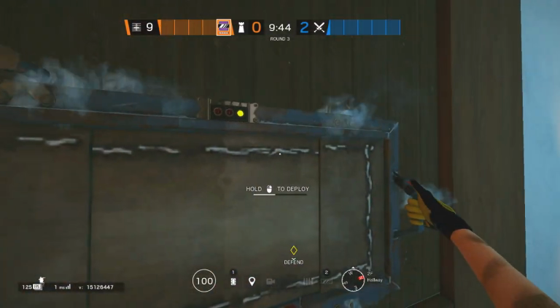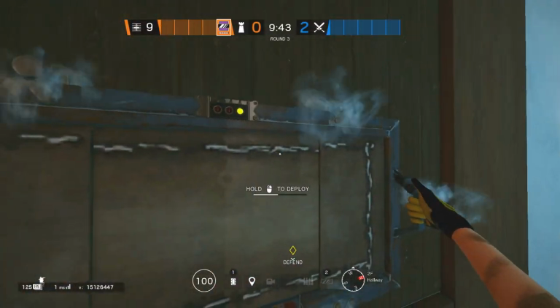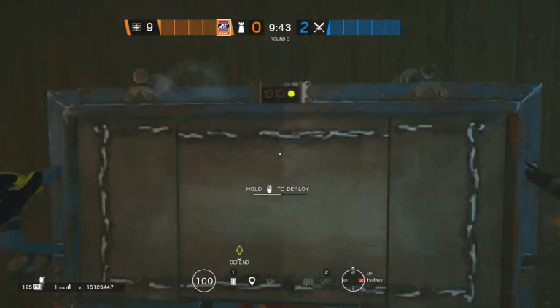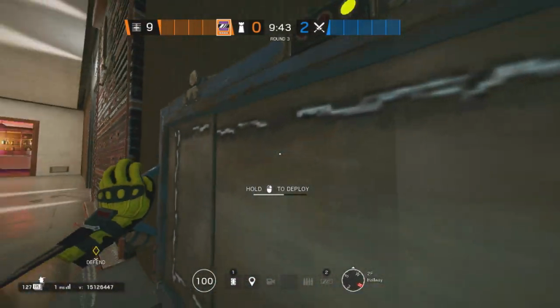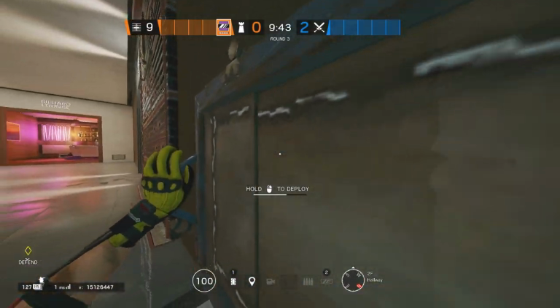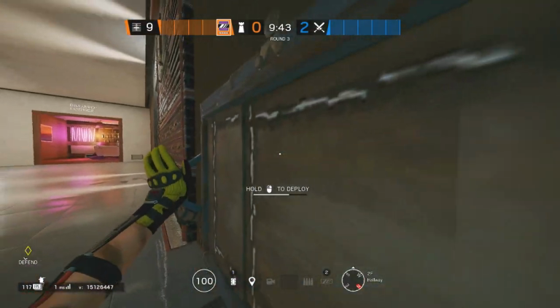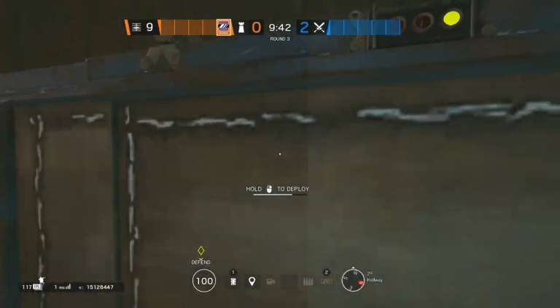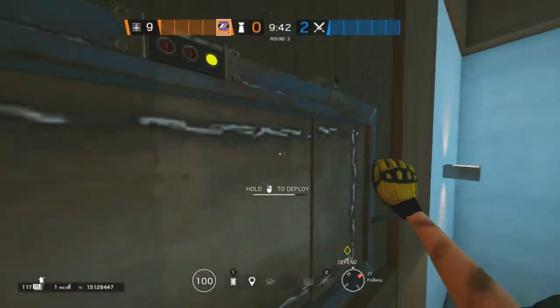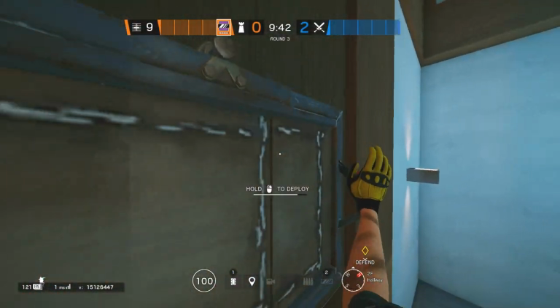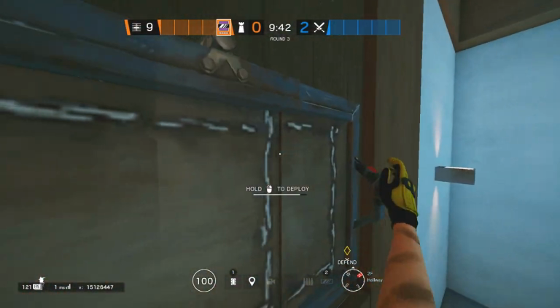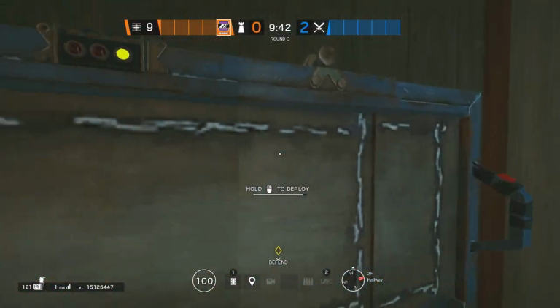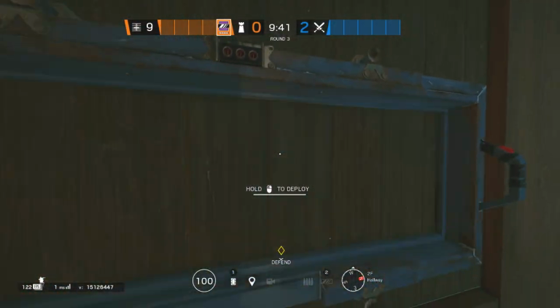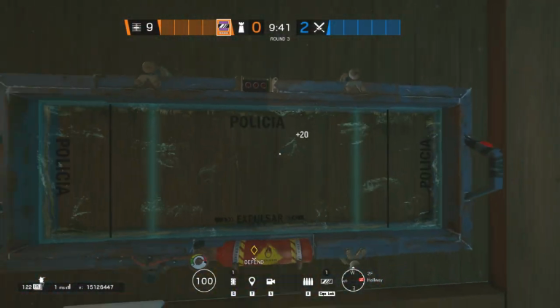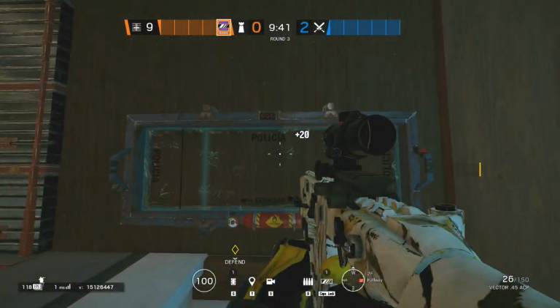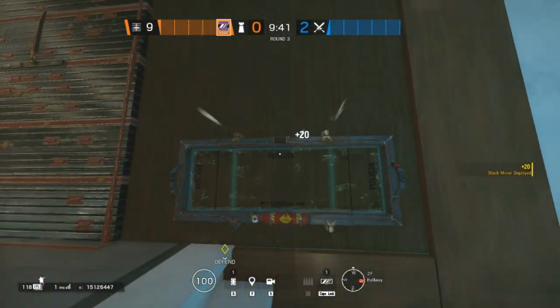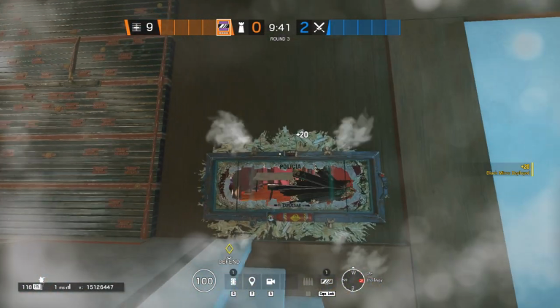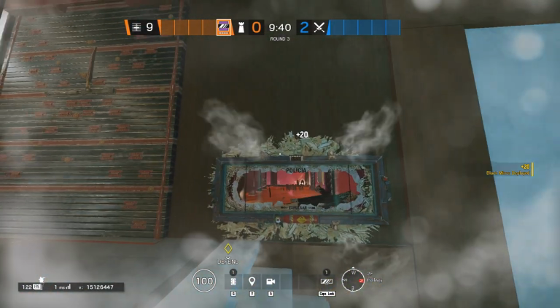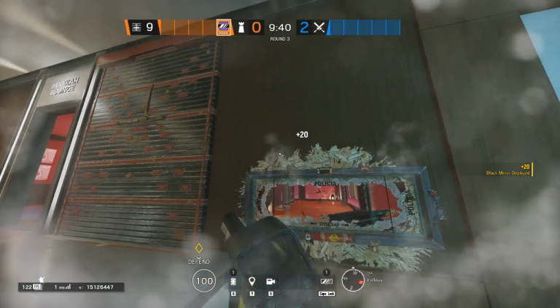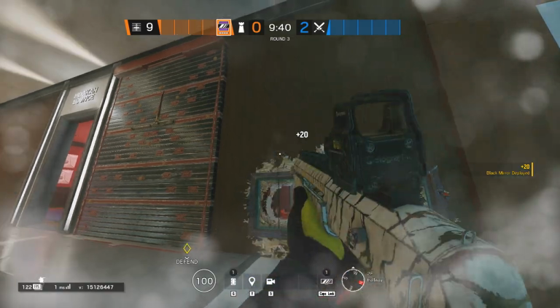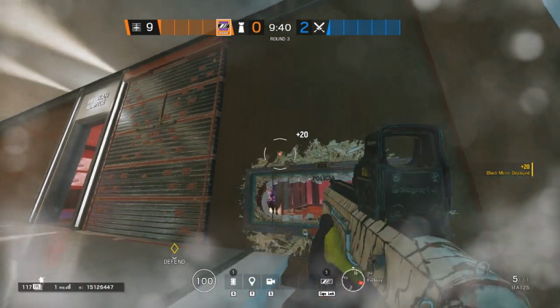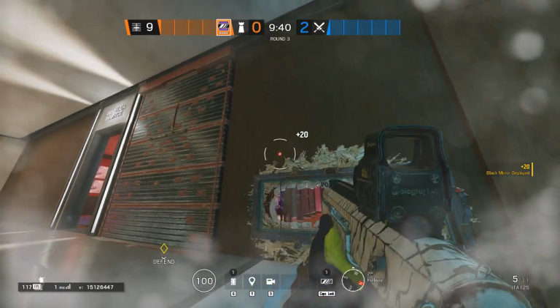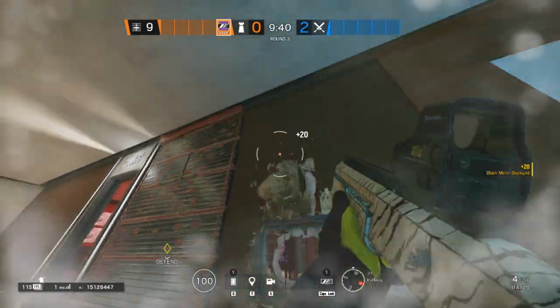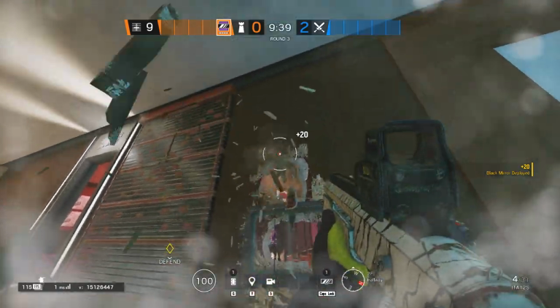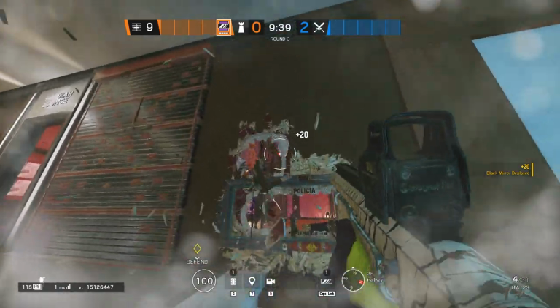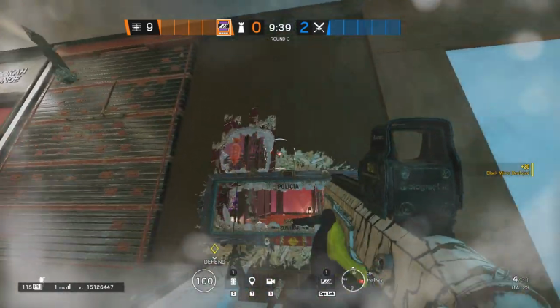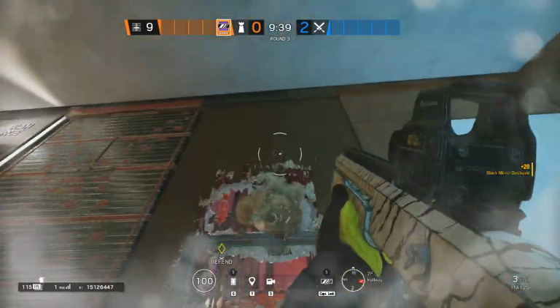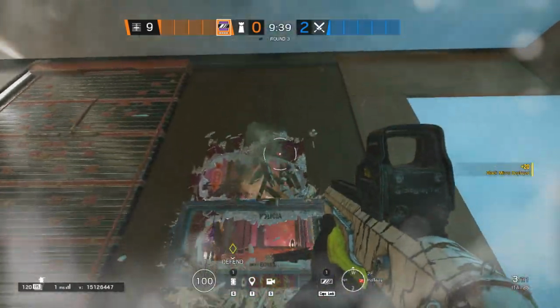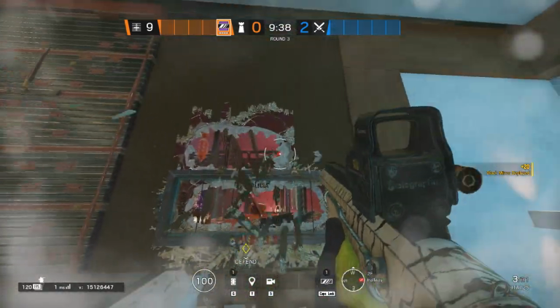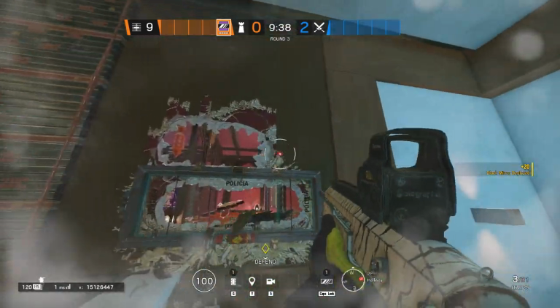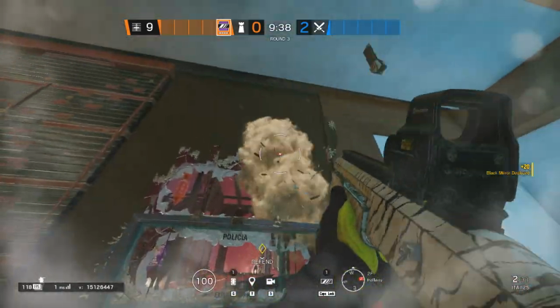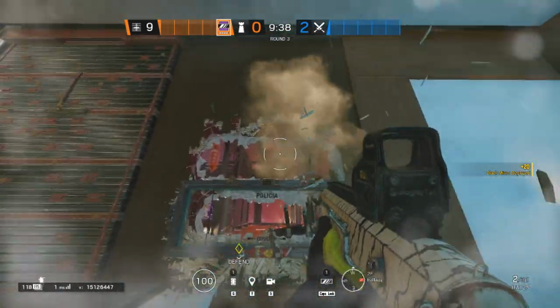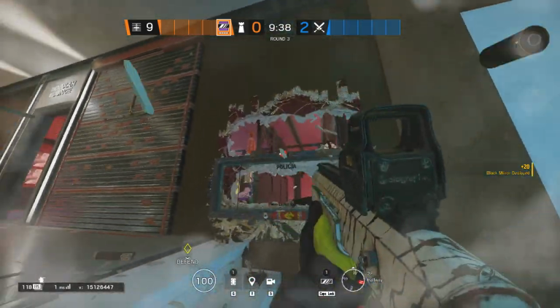Mirror a window from Cool Wife stairs towards Hookath — soft one — cannot be destroyed from roof angles.